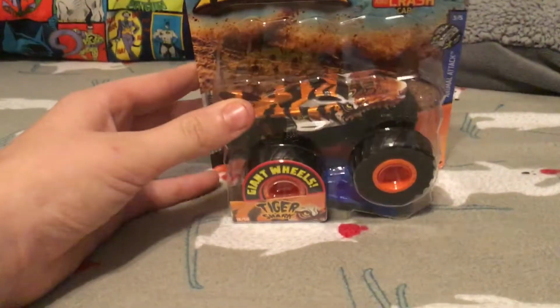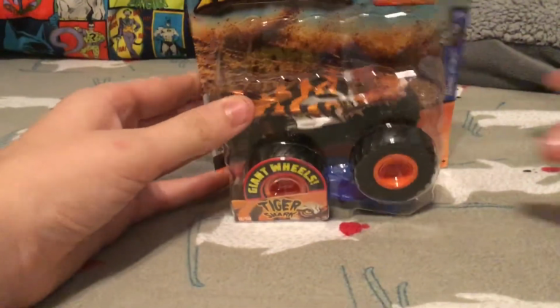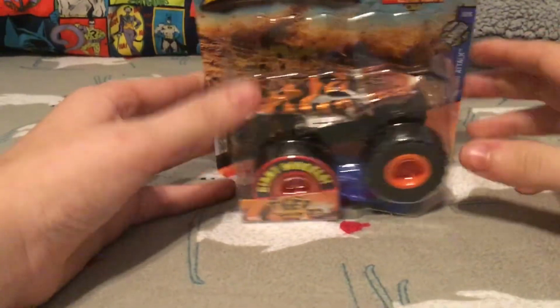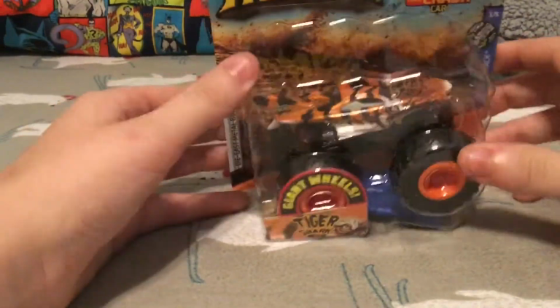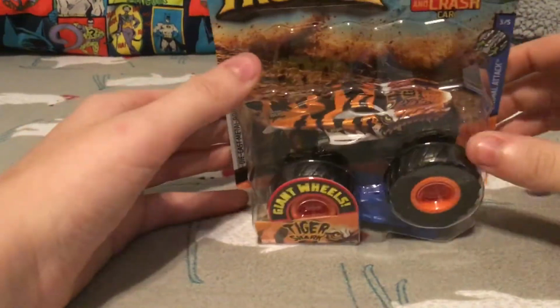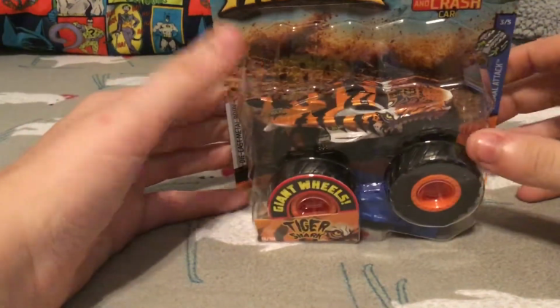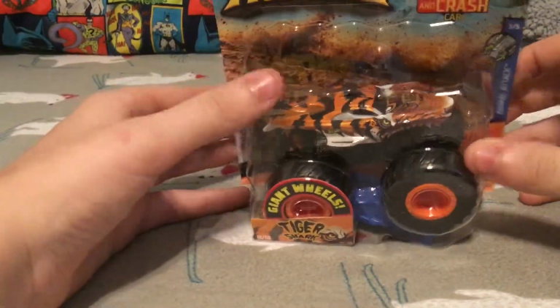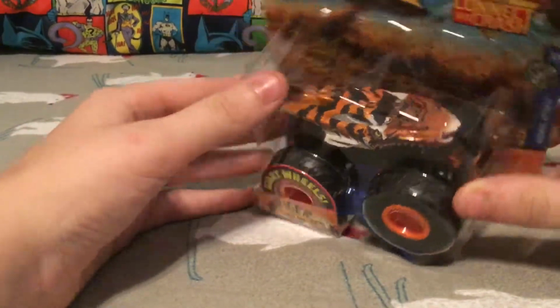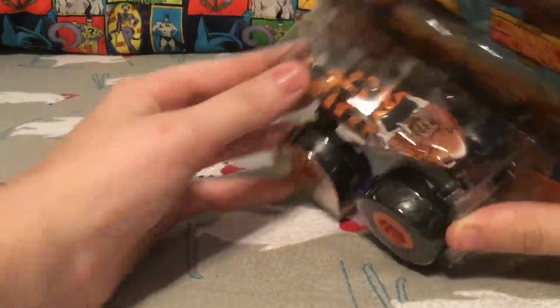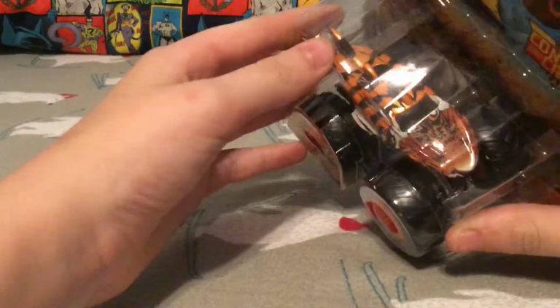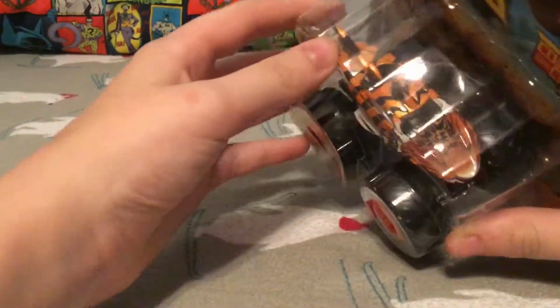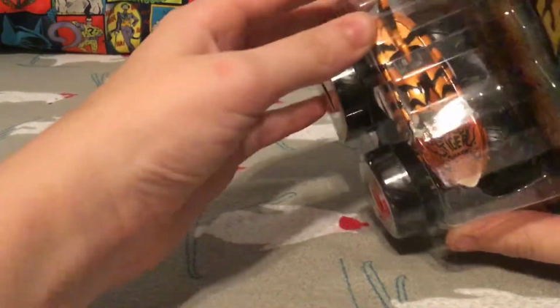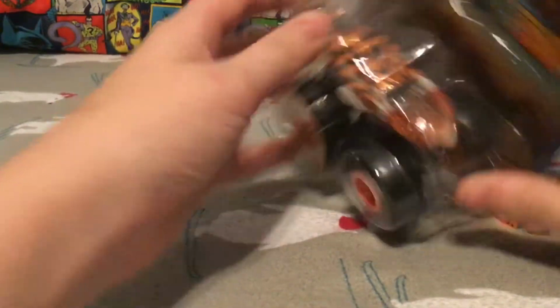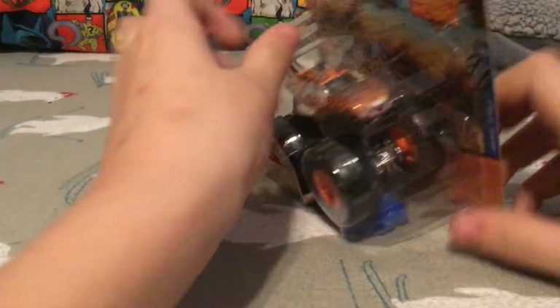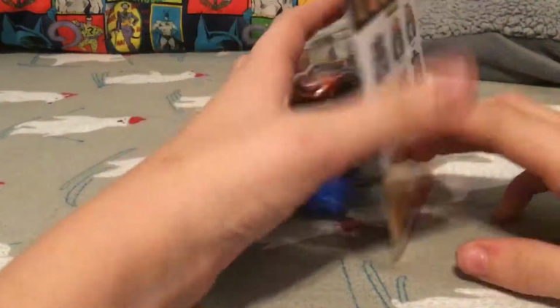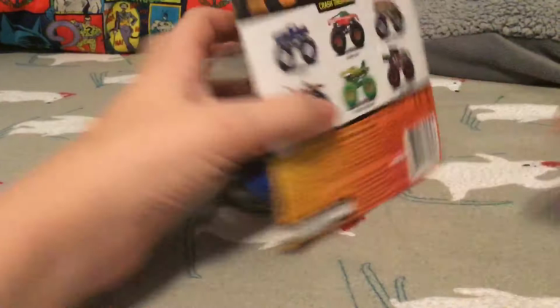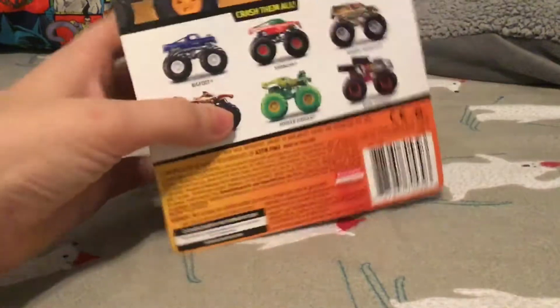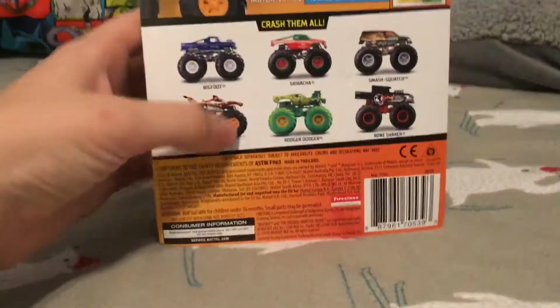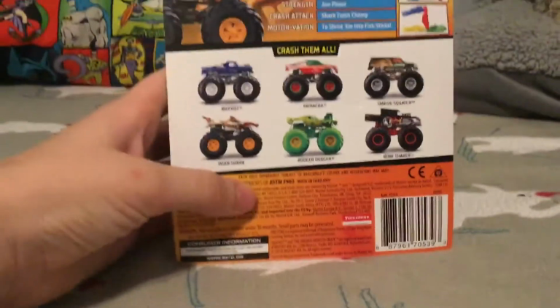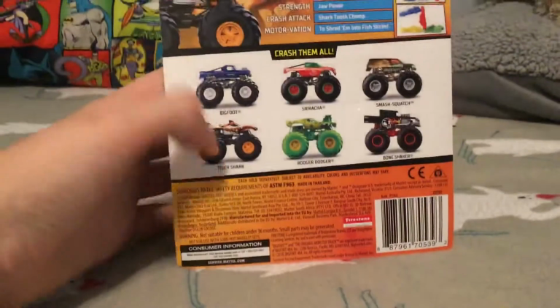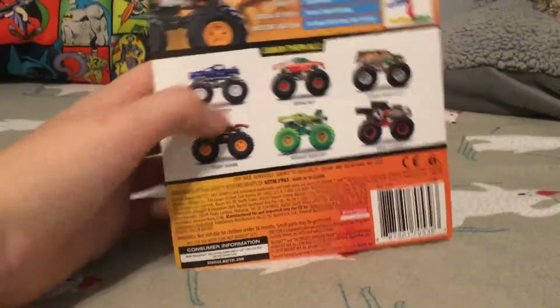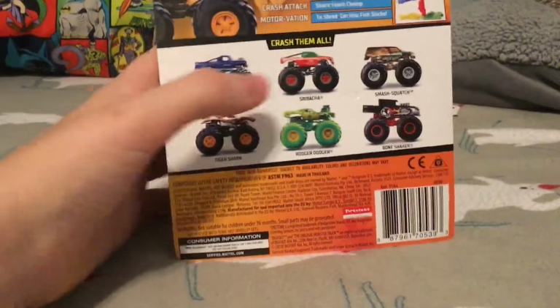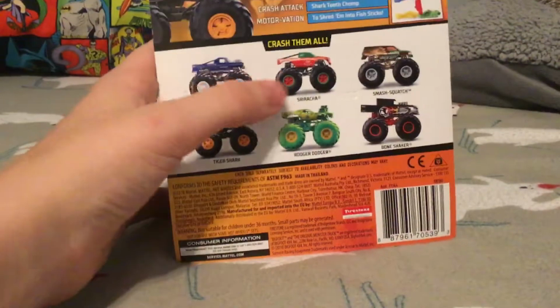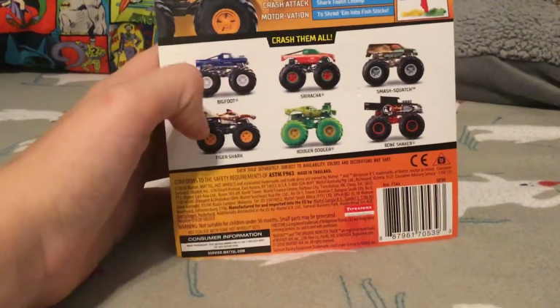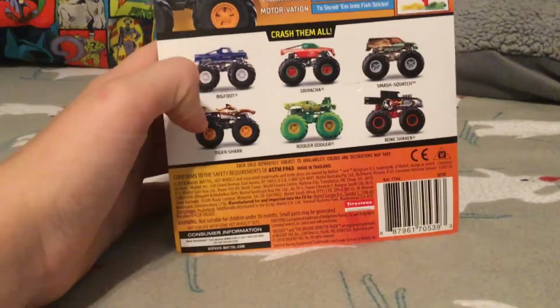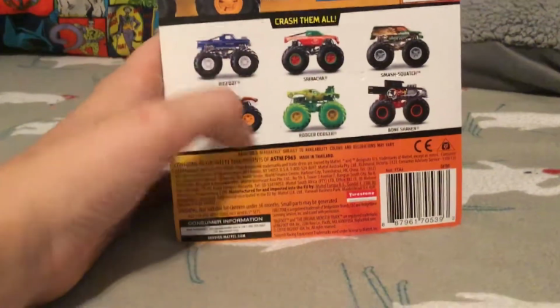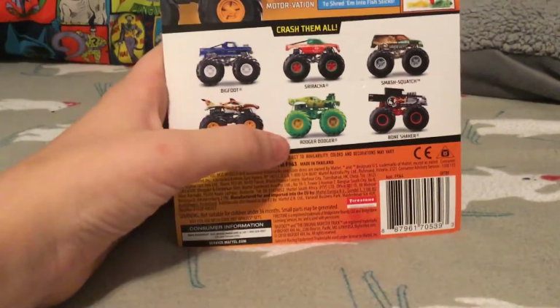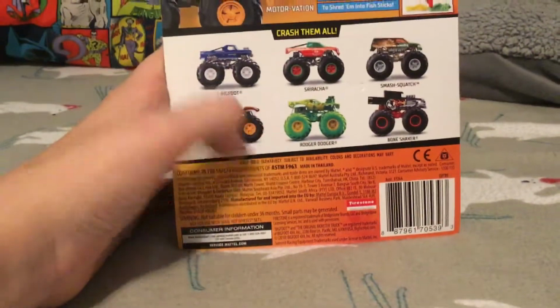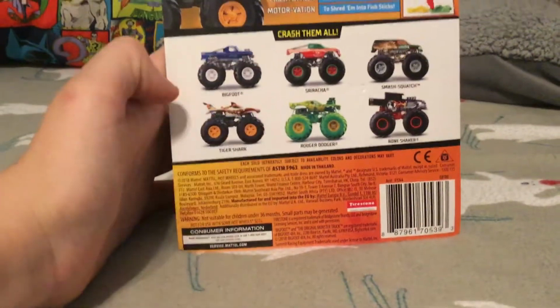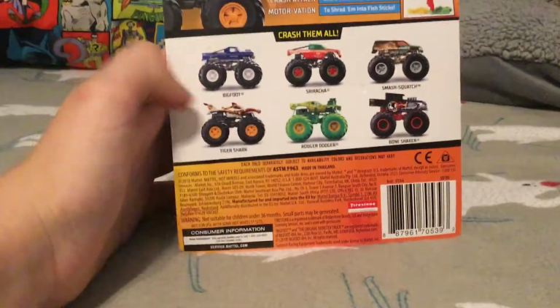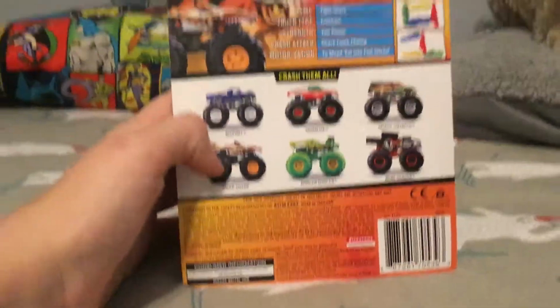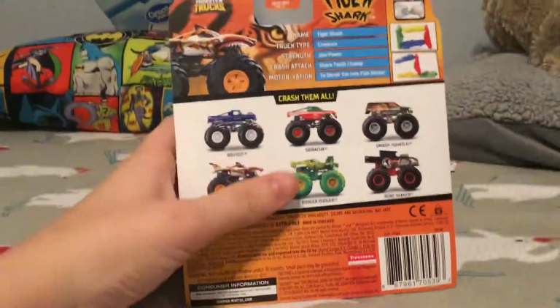Here's Tiger Shark and his packaging, says Tiger Shark on the front. Flip it around, you have Bigfoot, Sriracha, Smash Squad, Roger Dodger, and Bone Shaker.